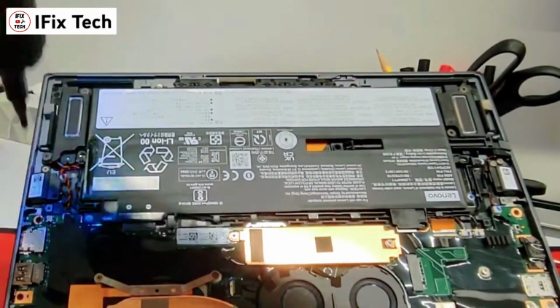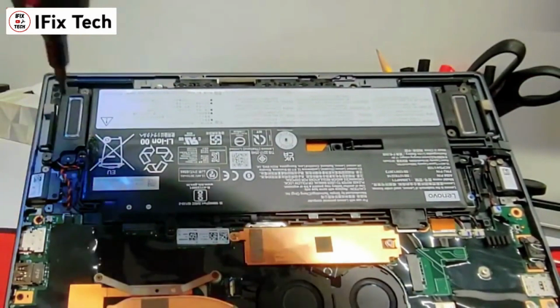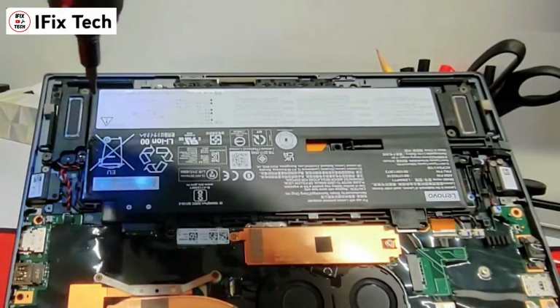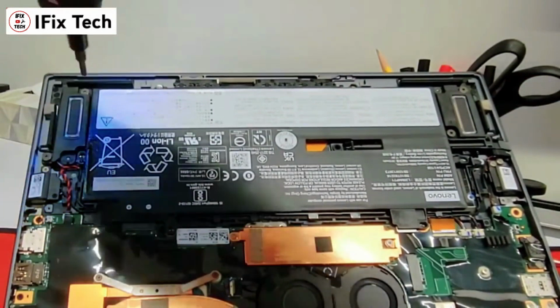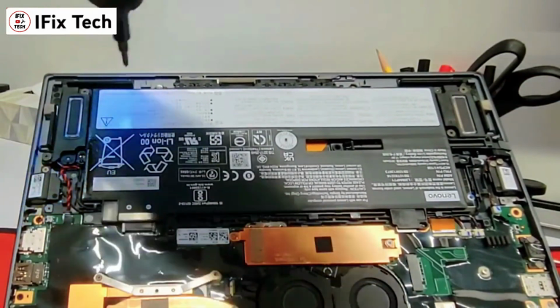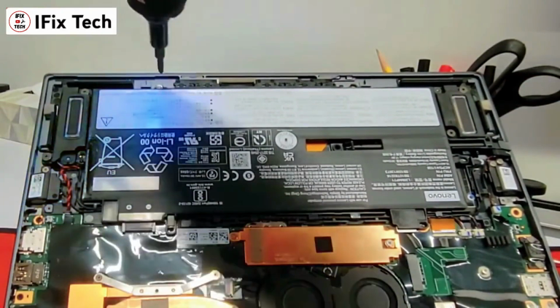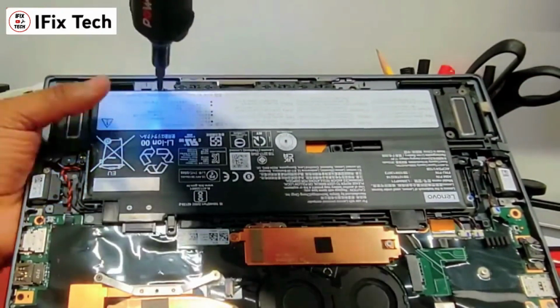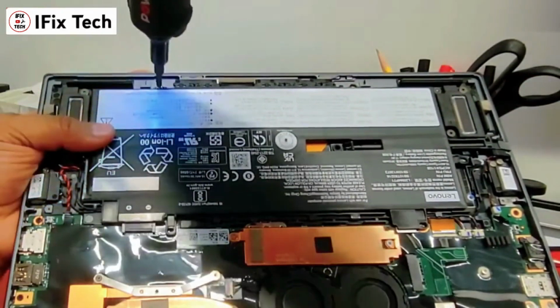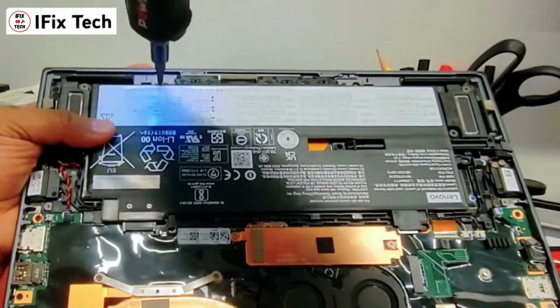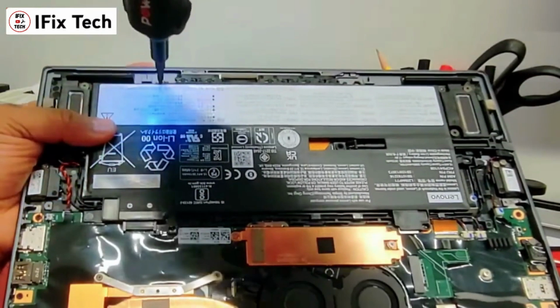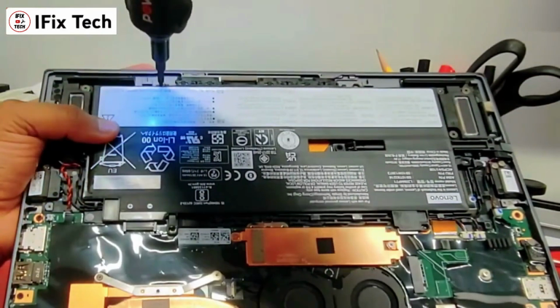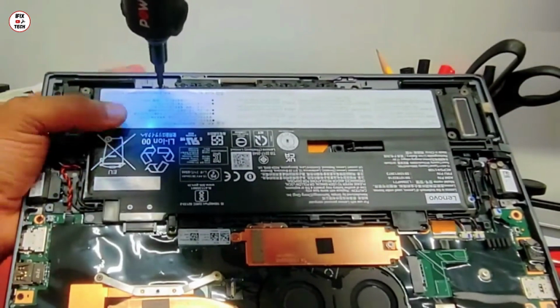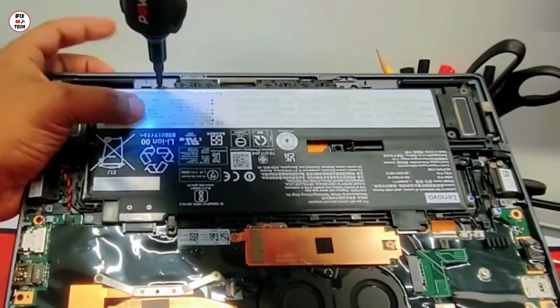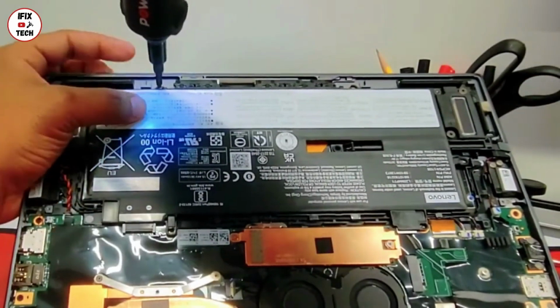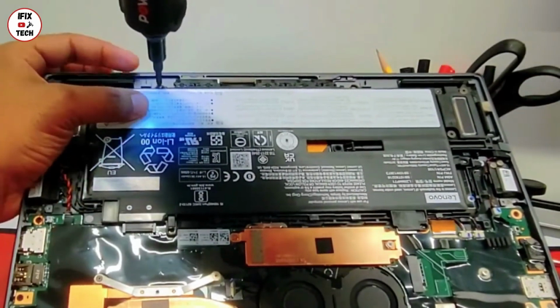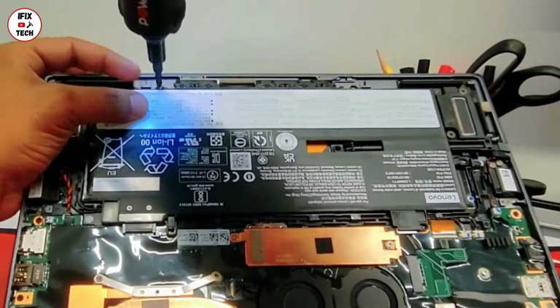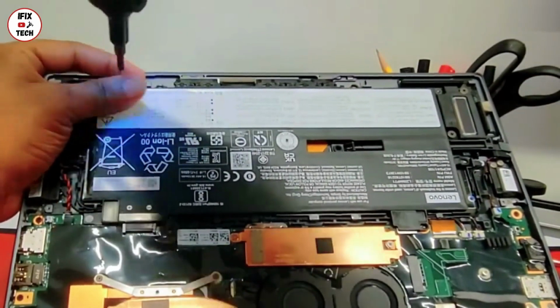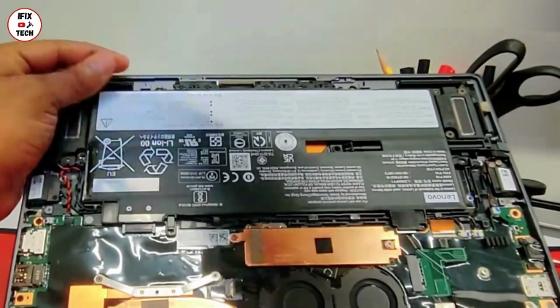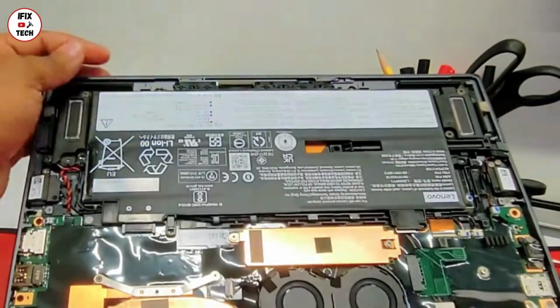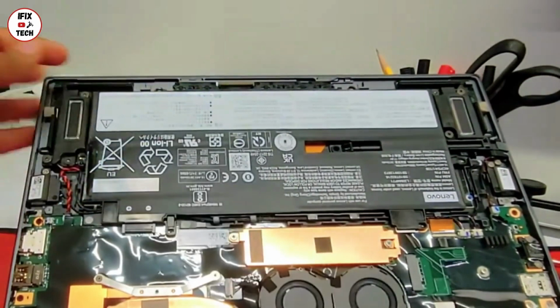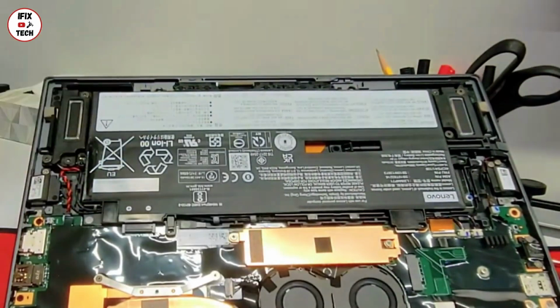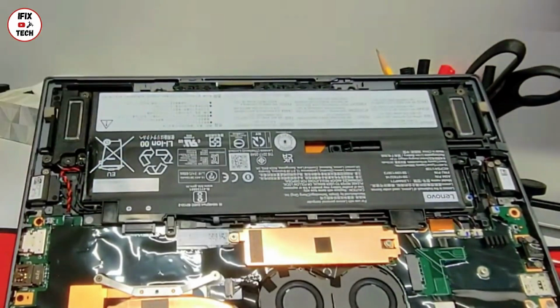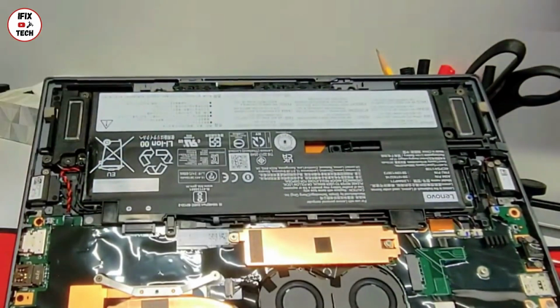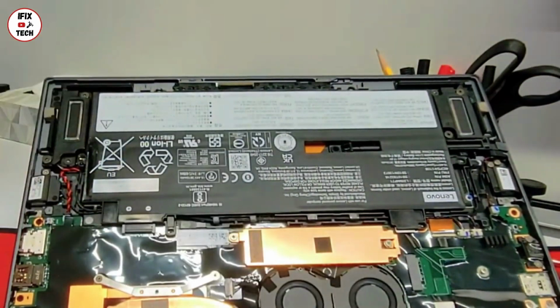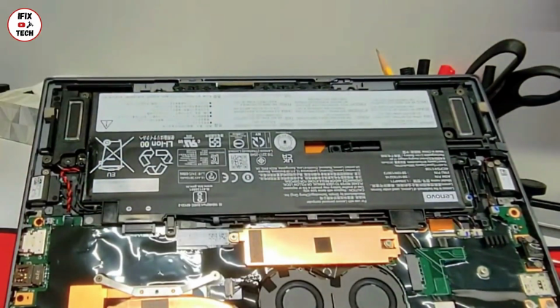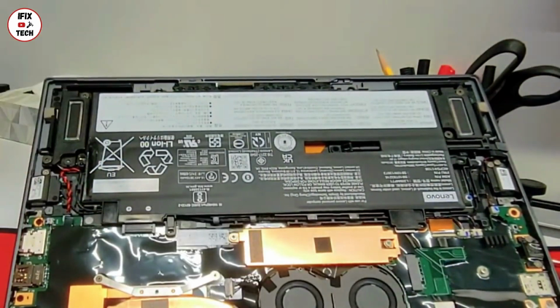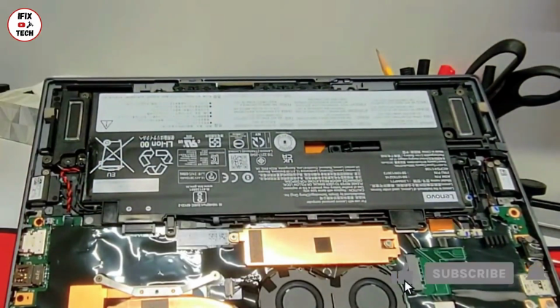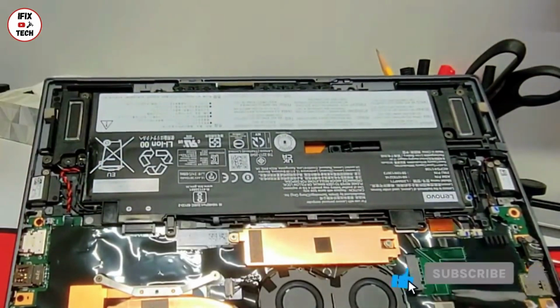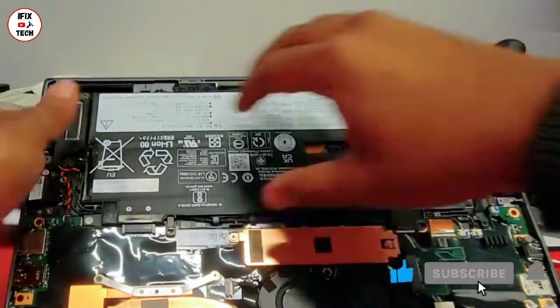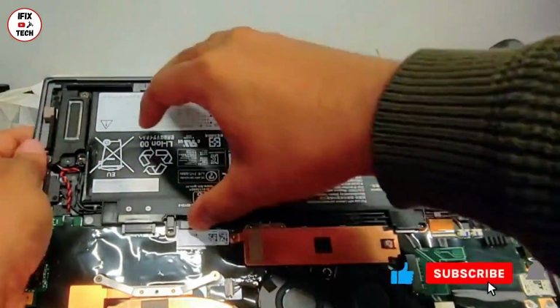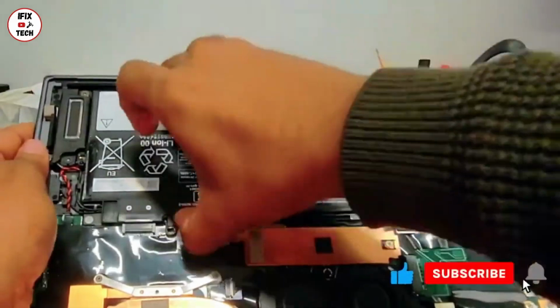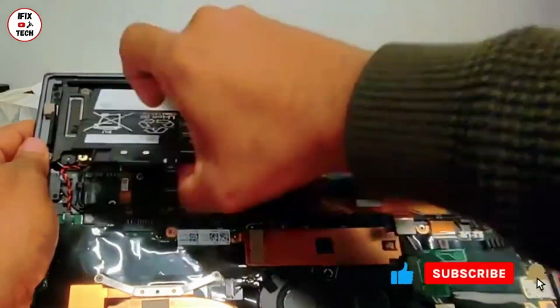Once you finish removing all the screws, just pull the battery from the closest side to the board.